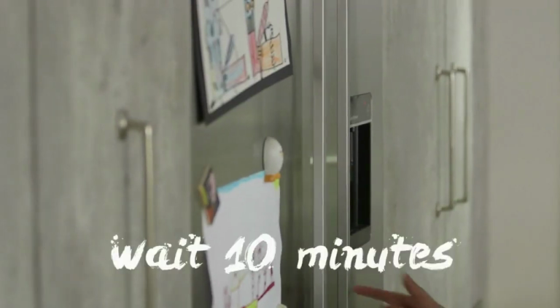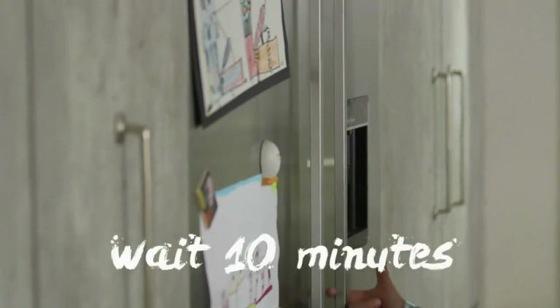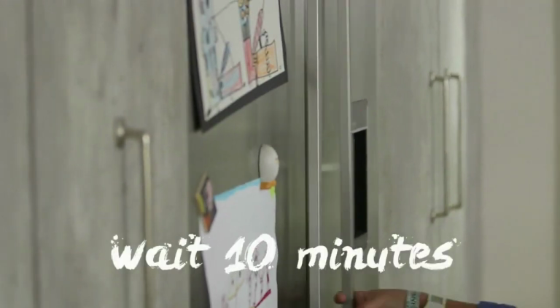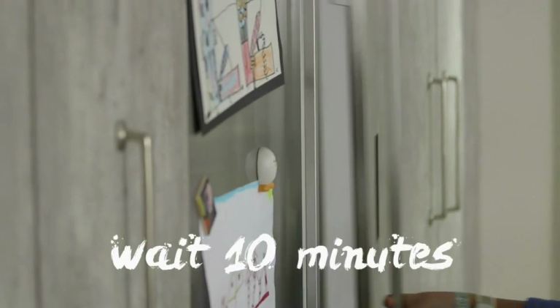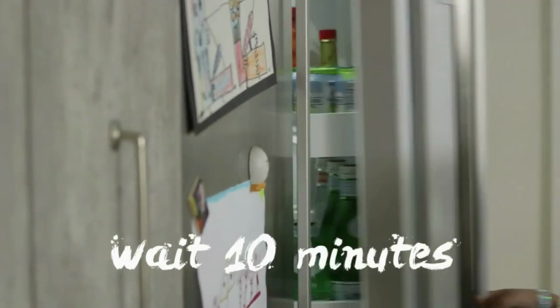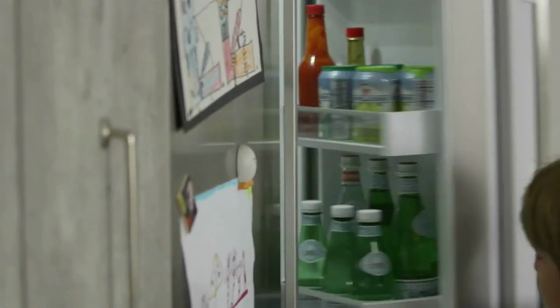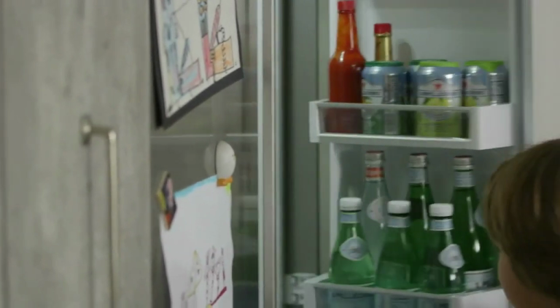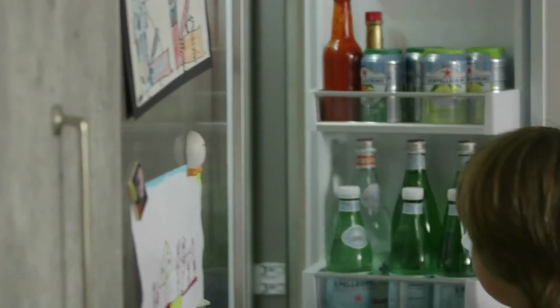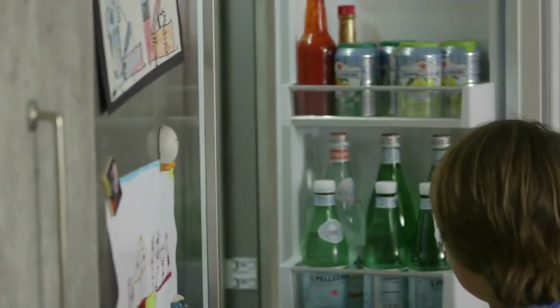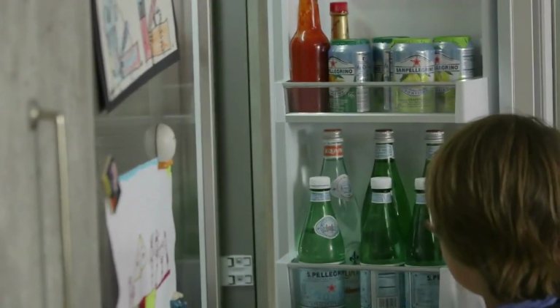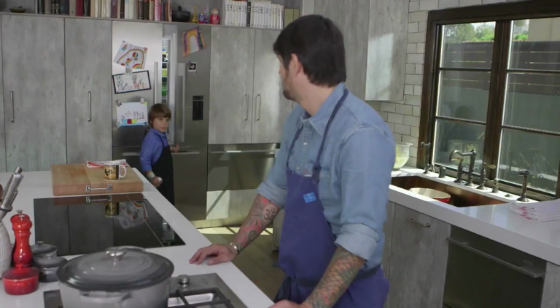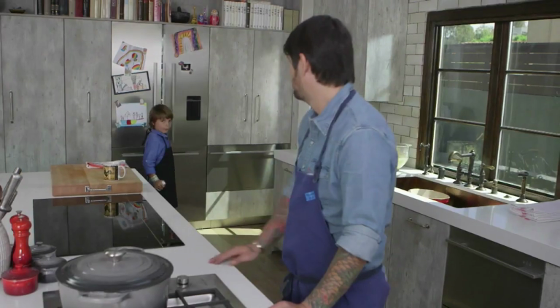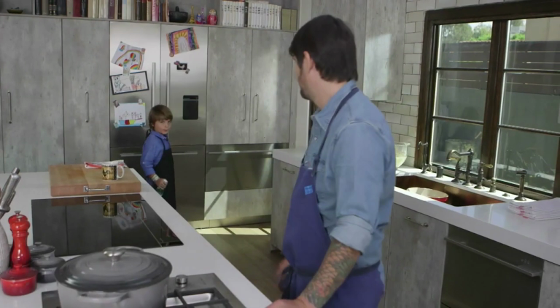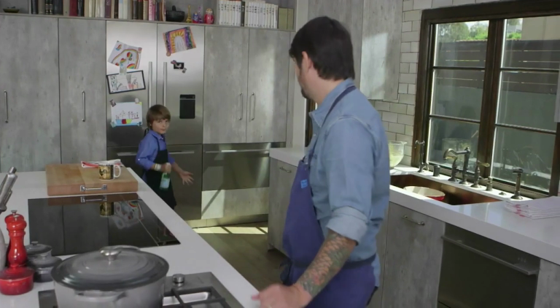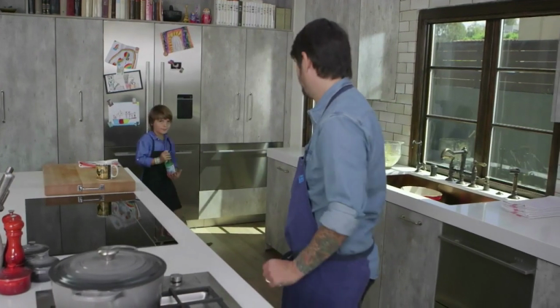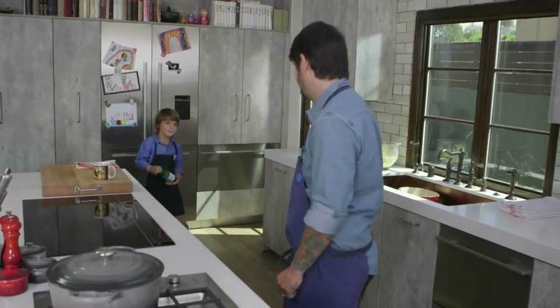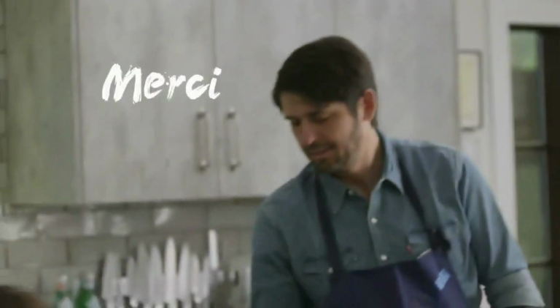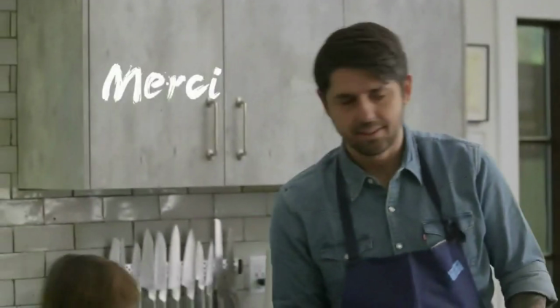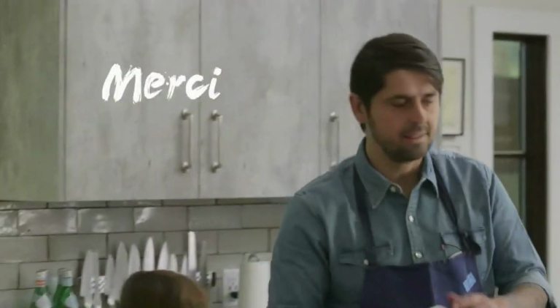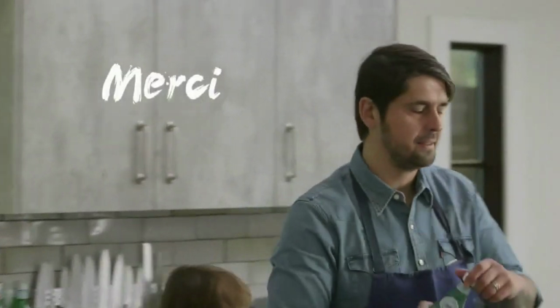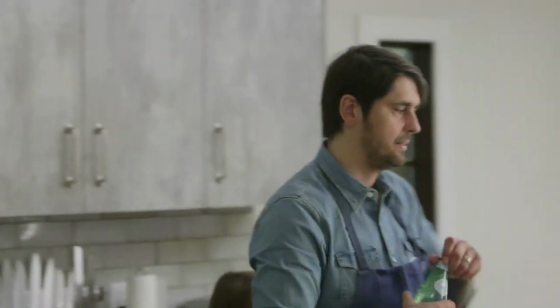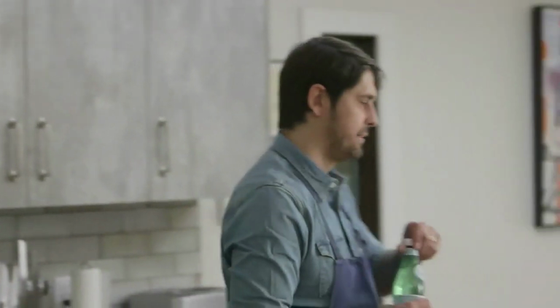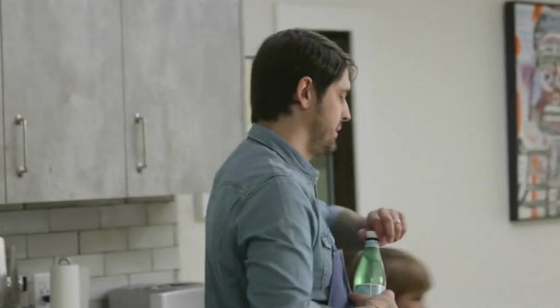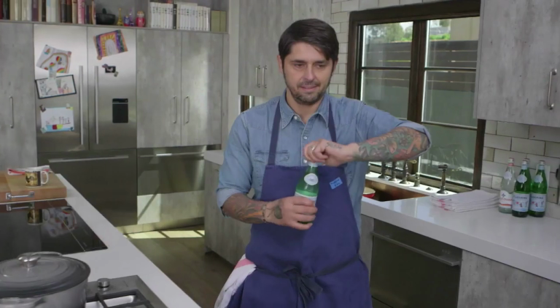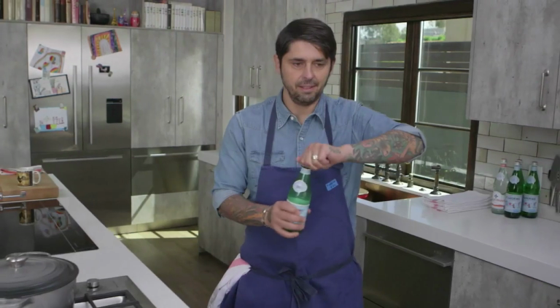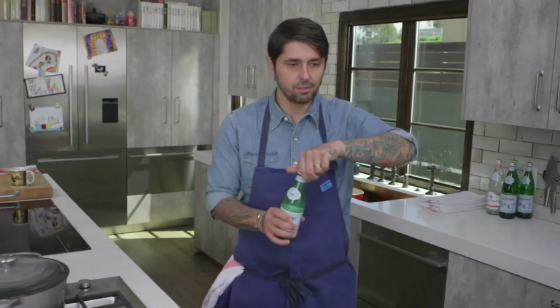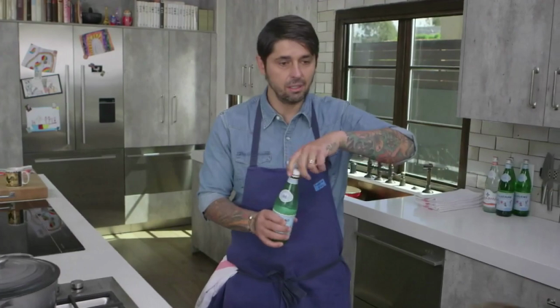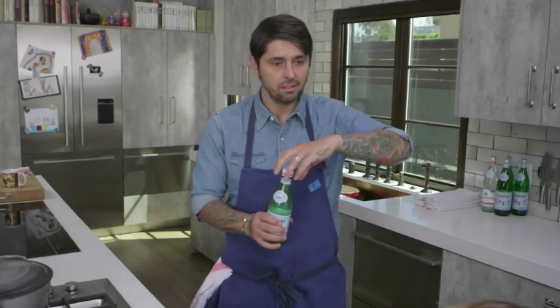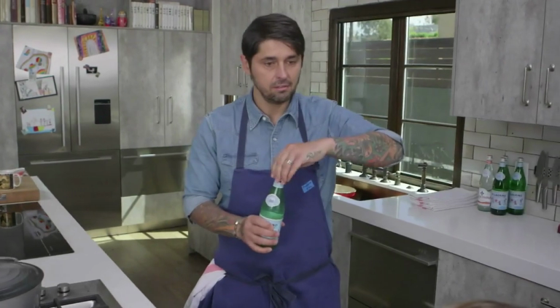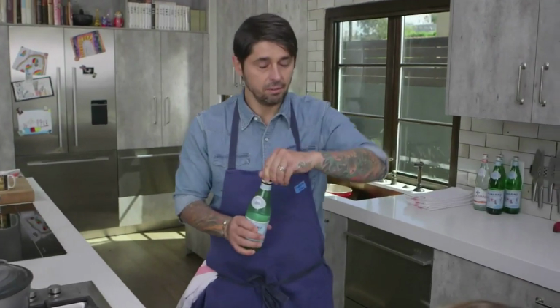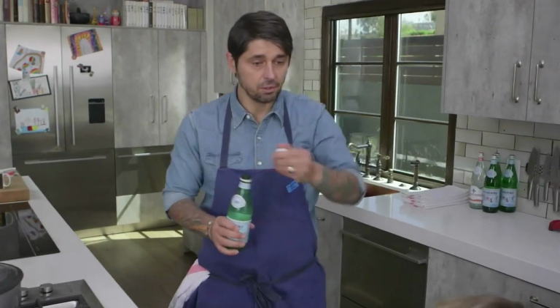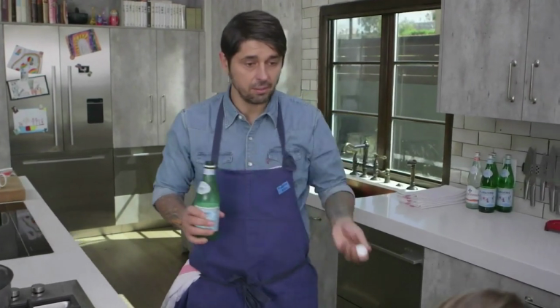We're going to wait 20 minutes. Merci, Teddy. It was good, no? I think we did a good job.